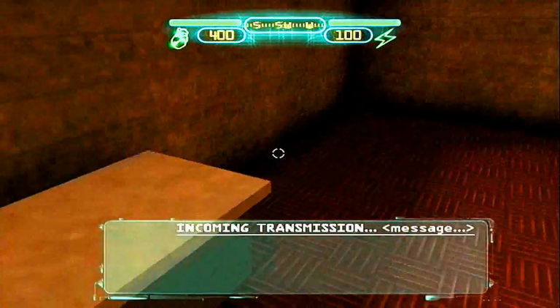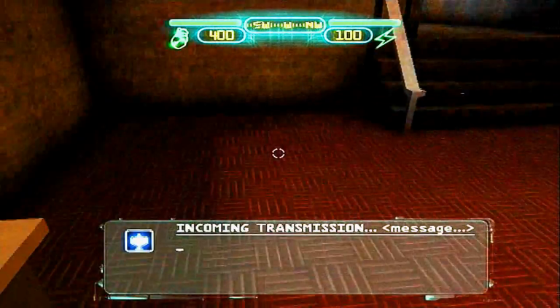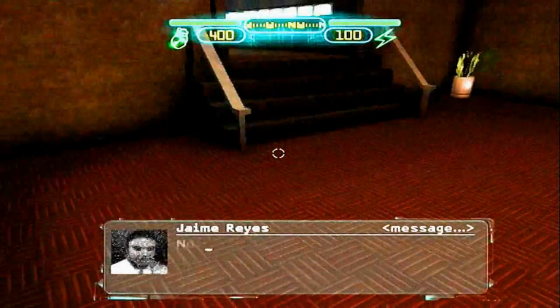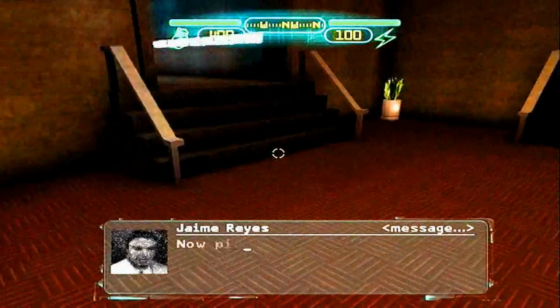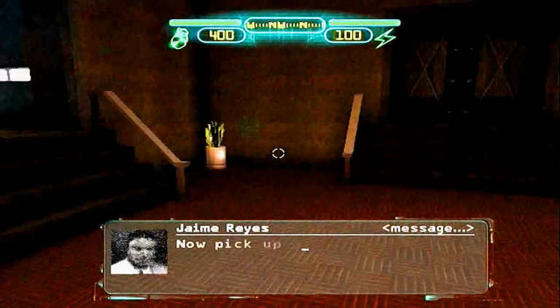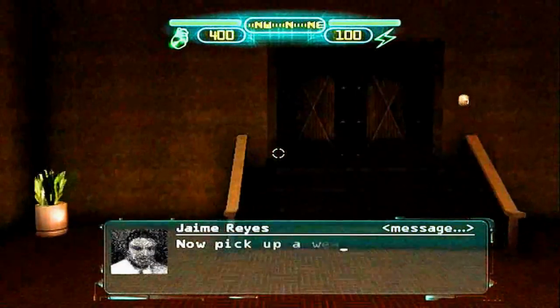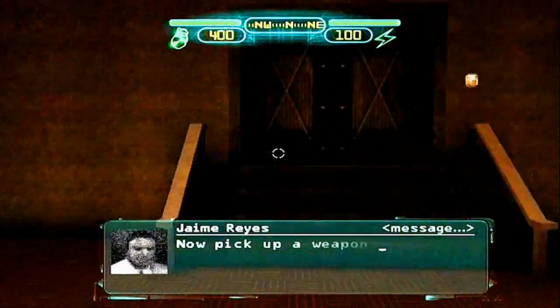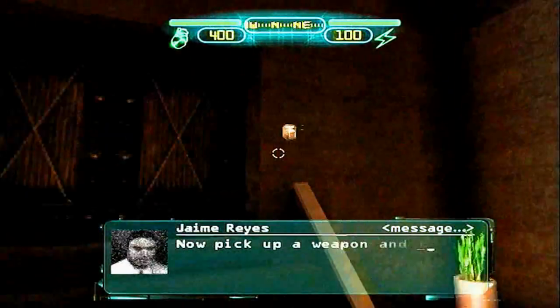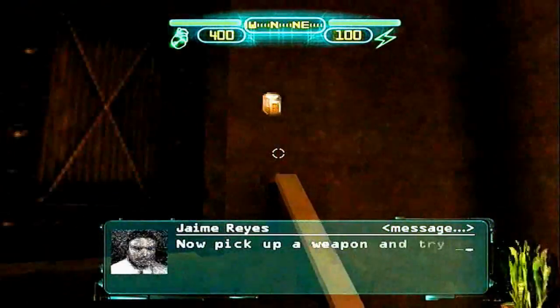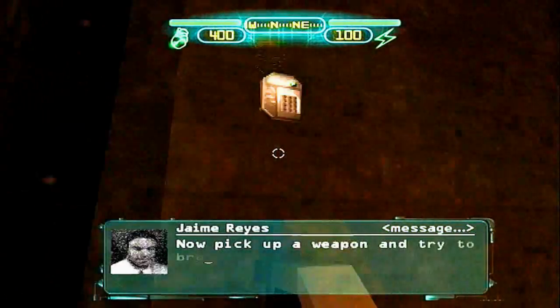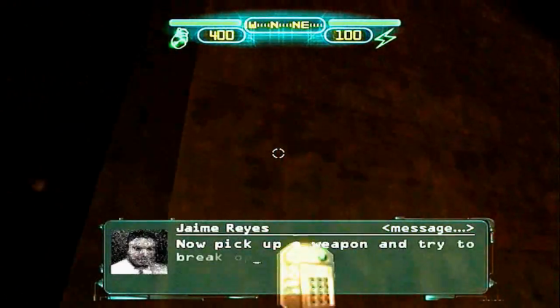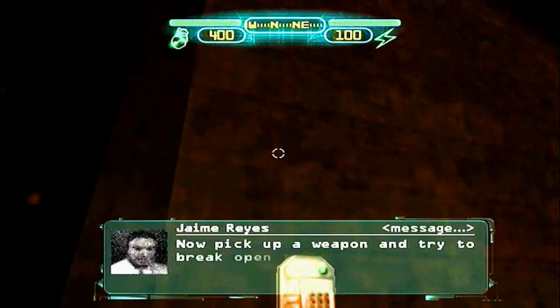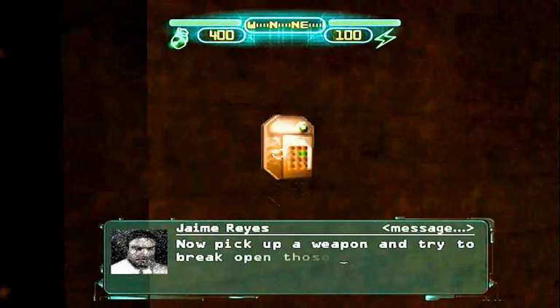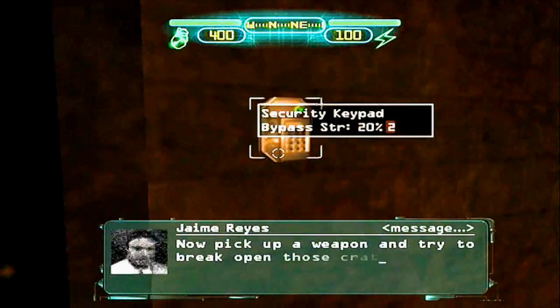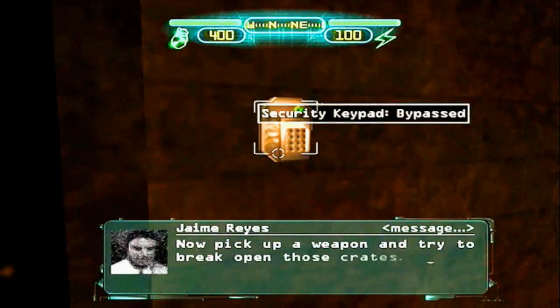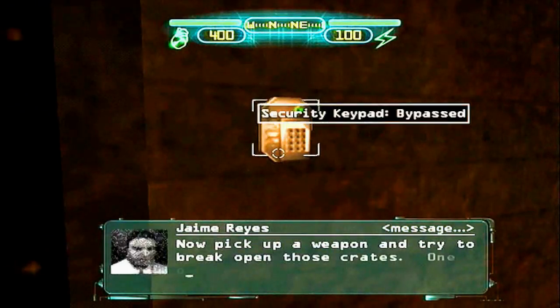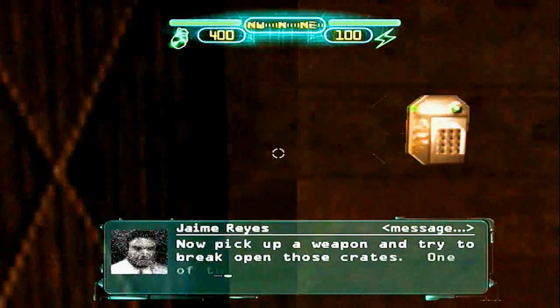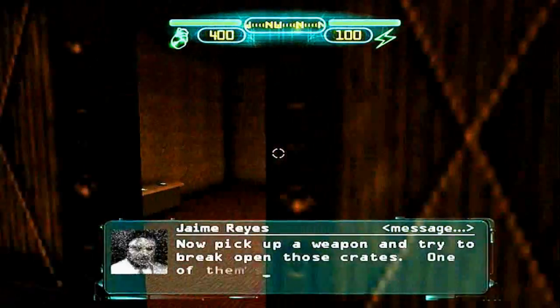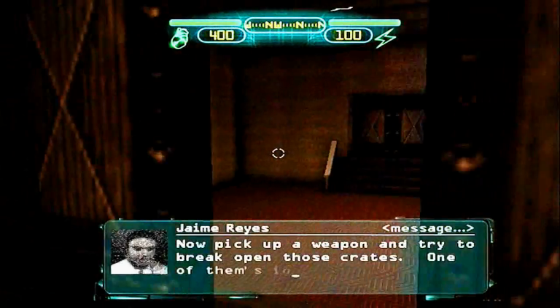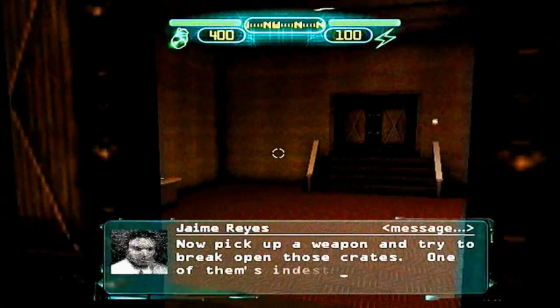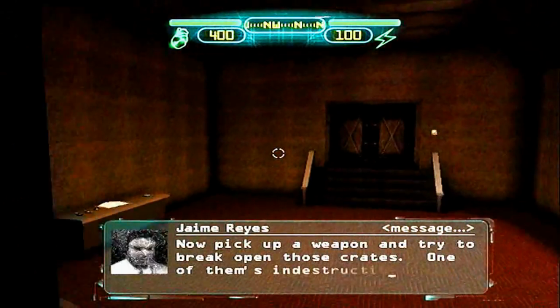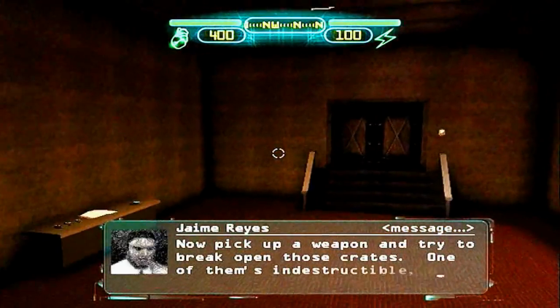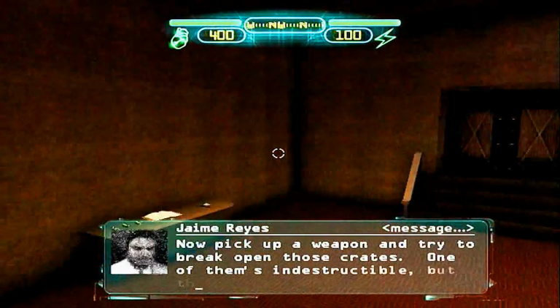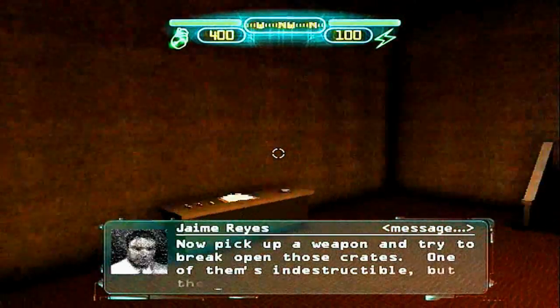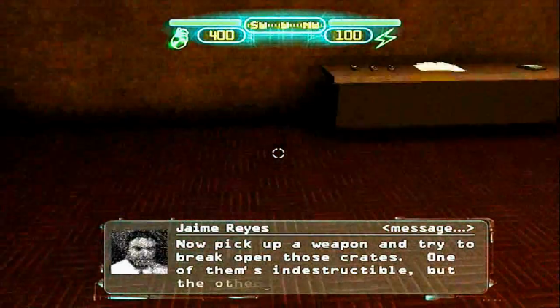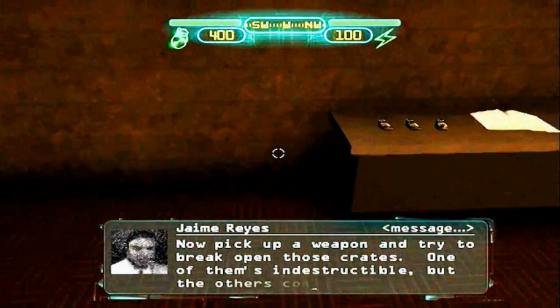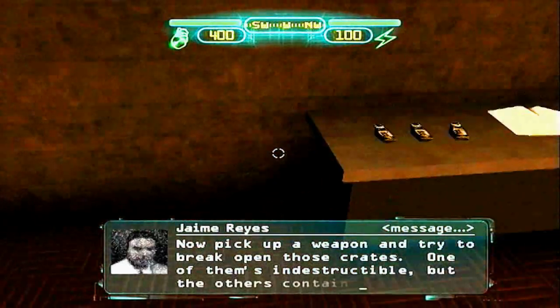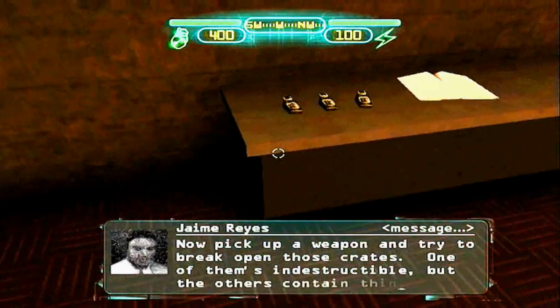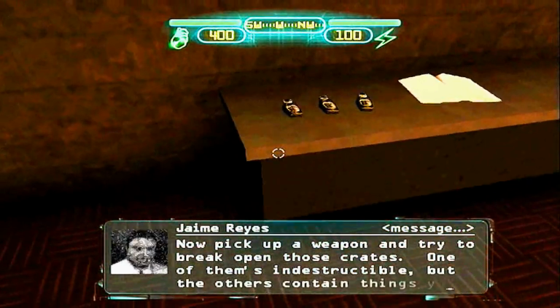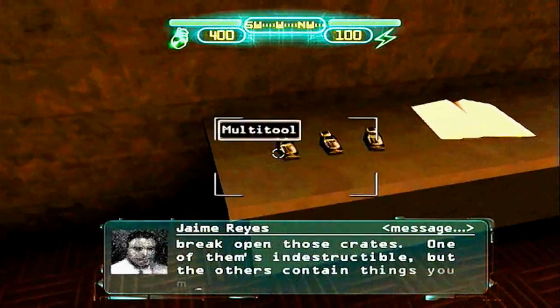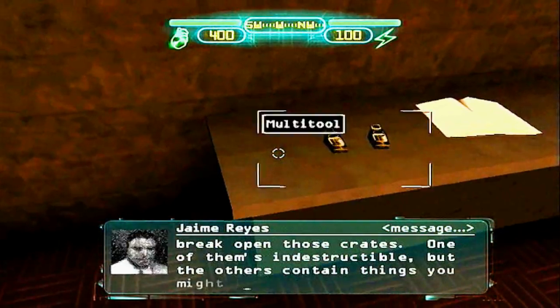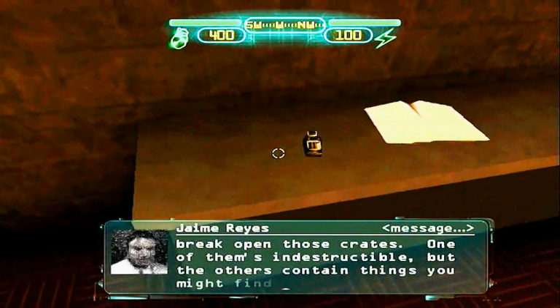Now pick up a weapon and try to break open those crates. One of them is indestructible, but the others contain things you might find useful.